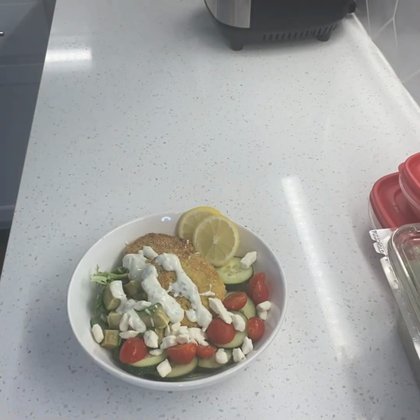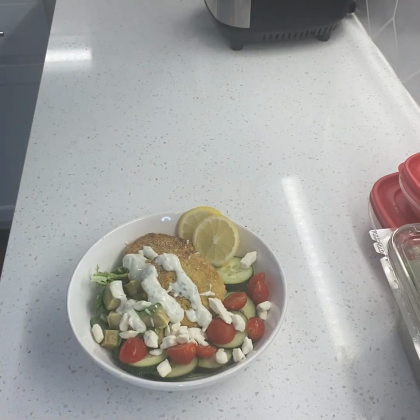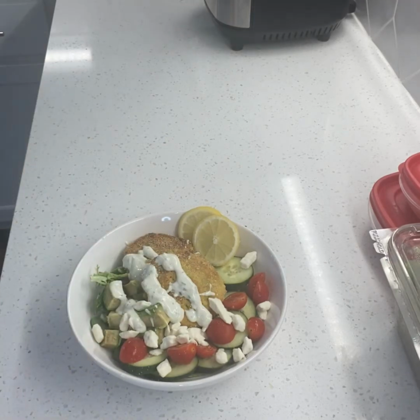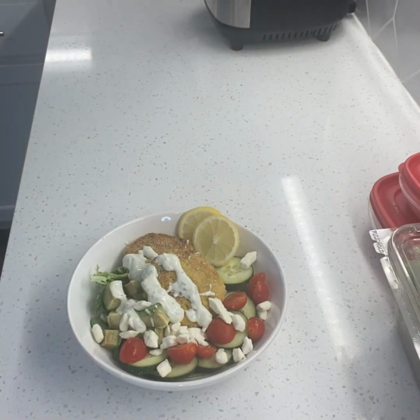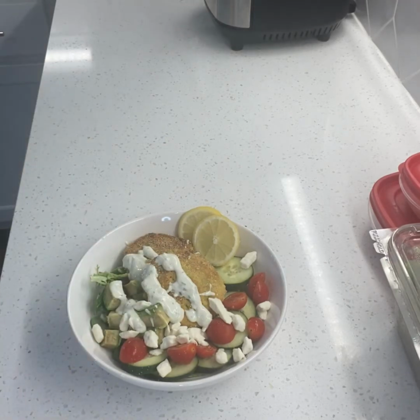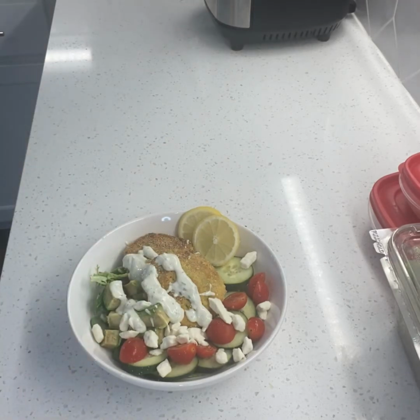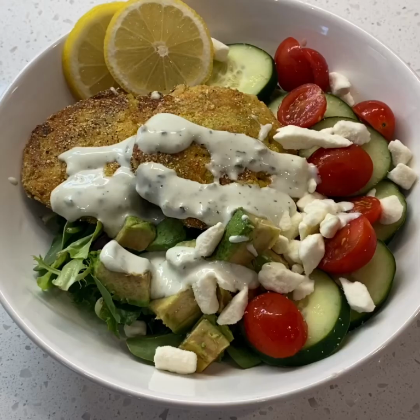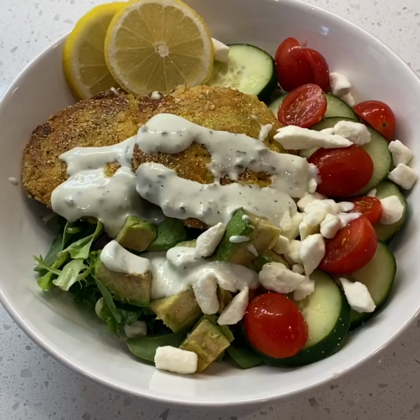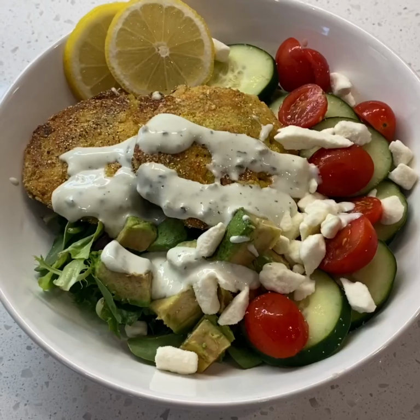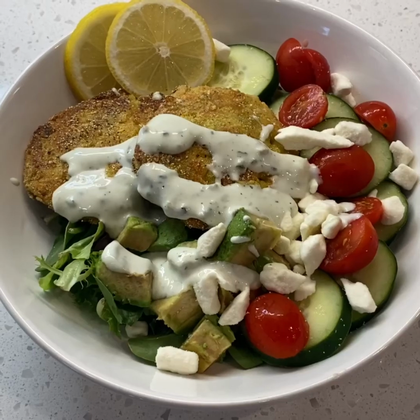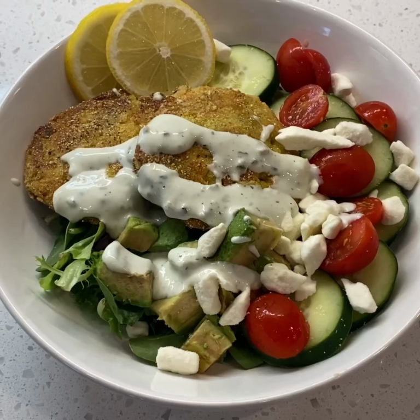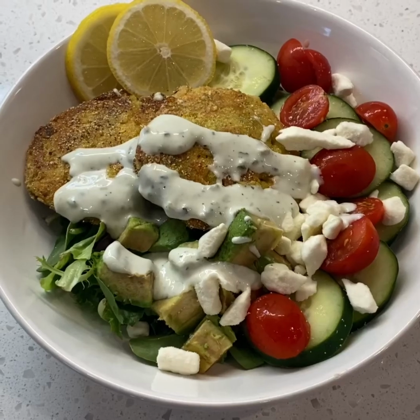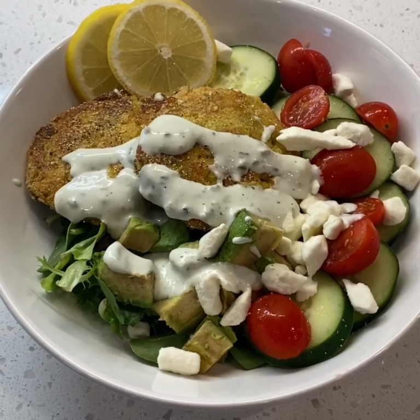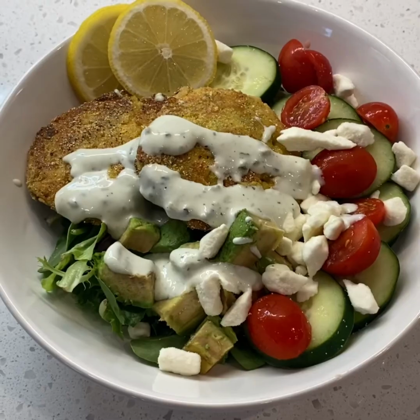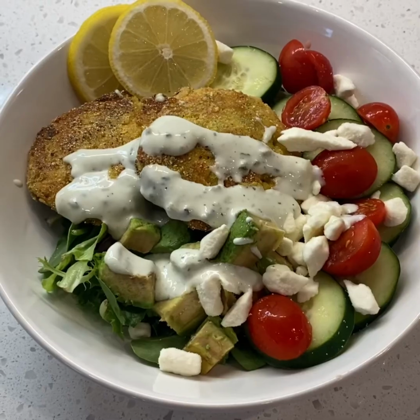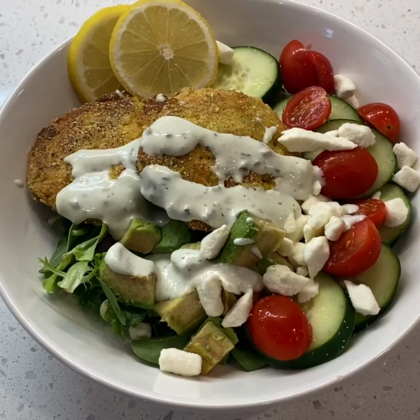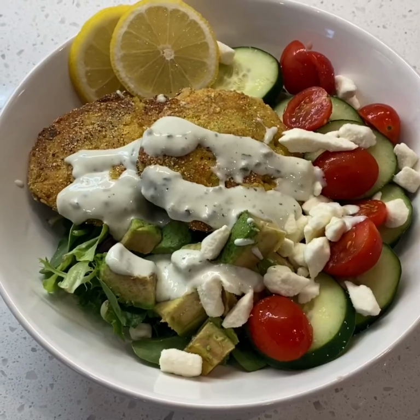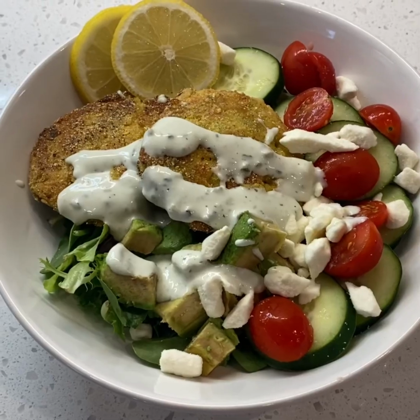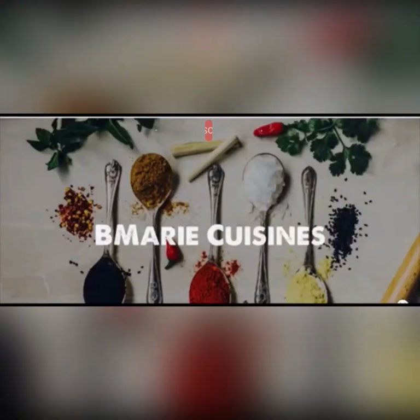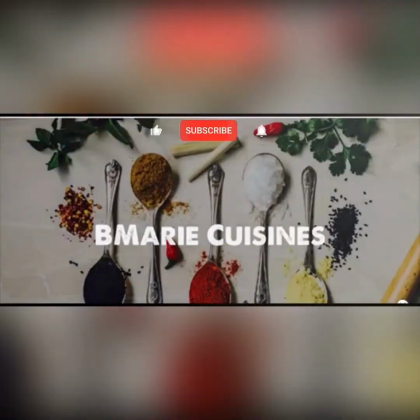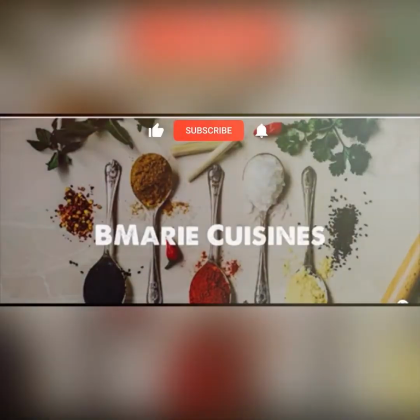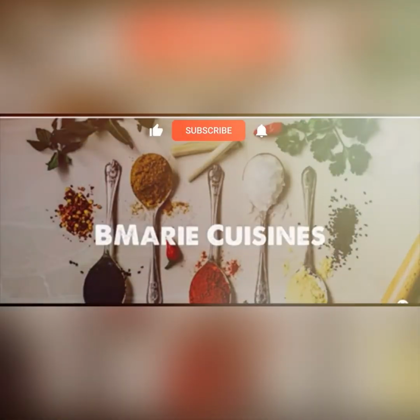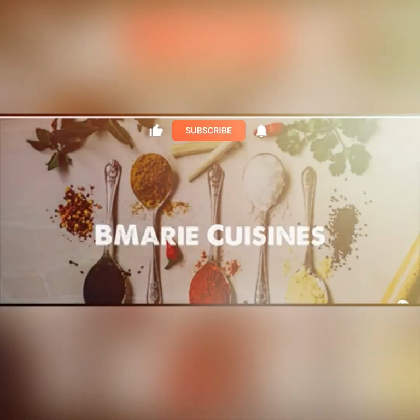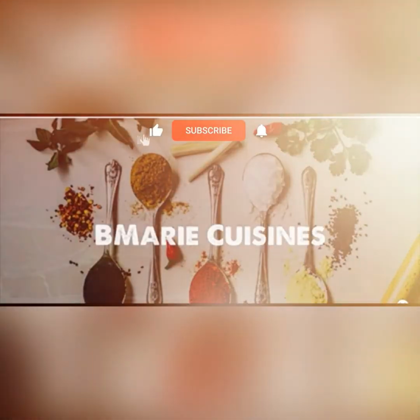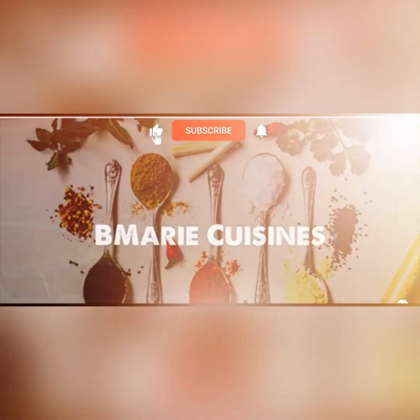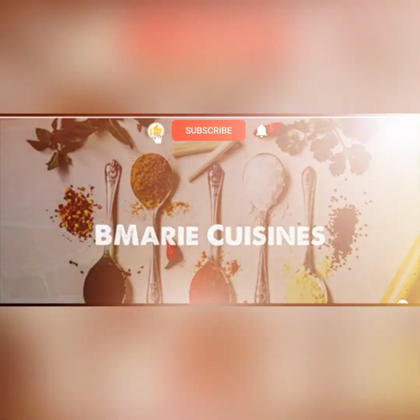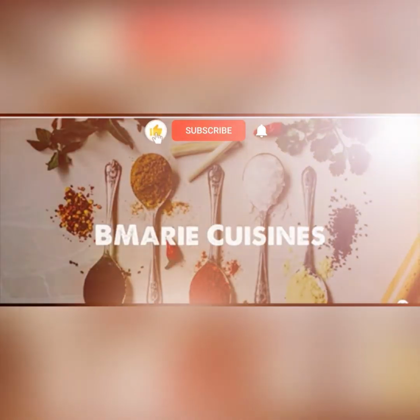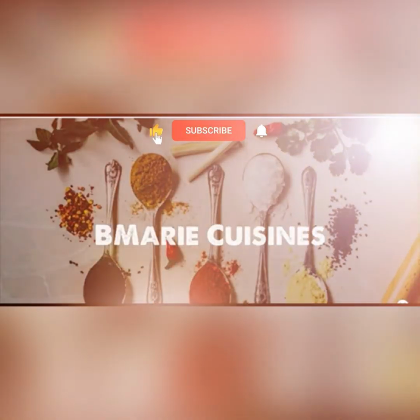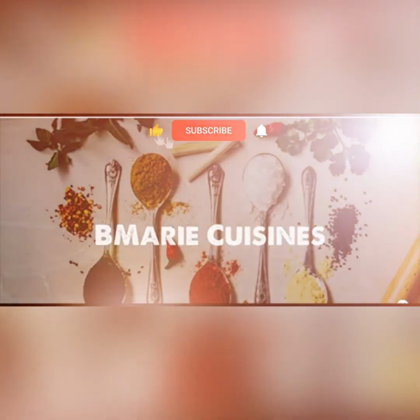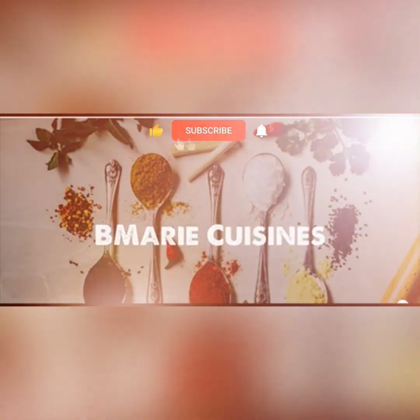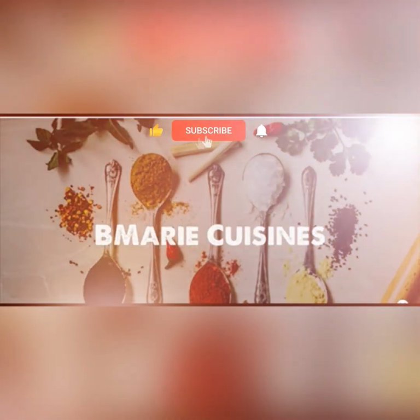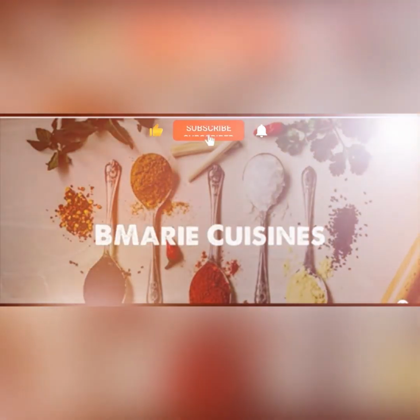And that's it — there you have it, guys. Thanks for watching.